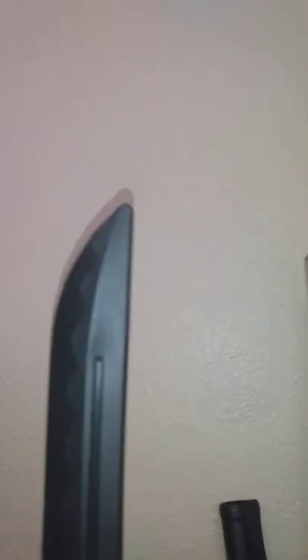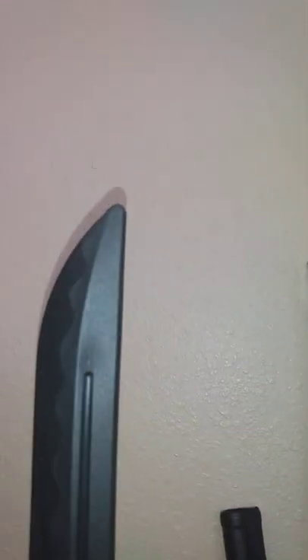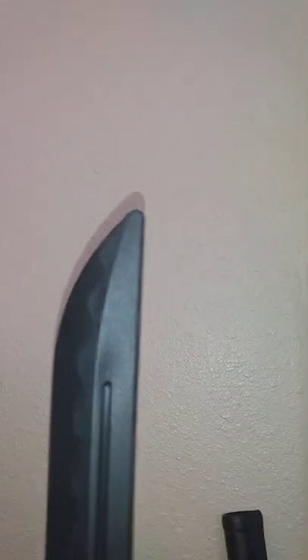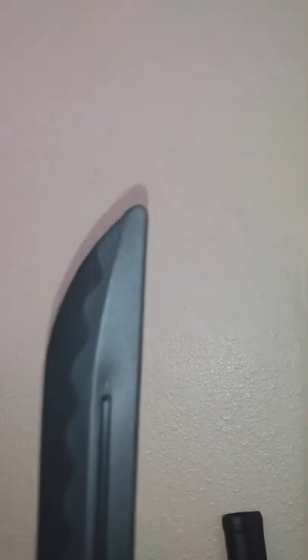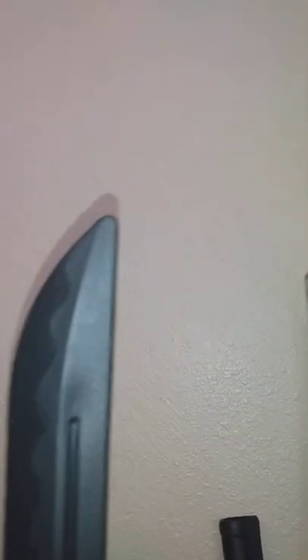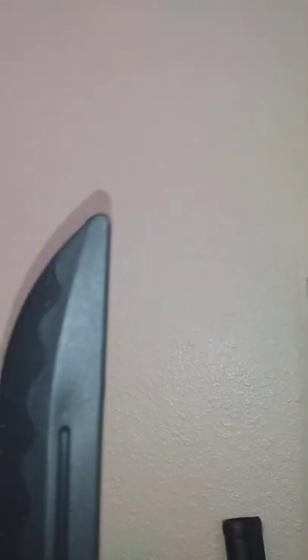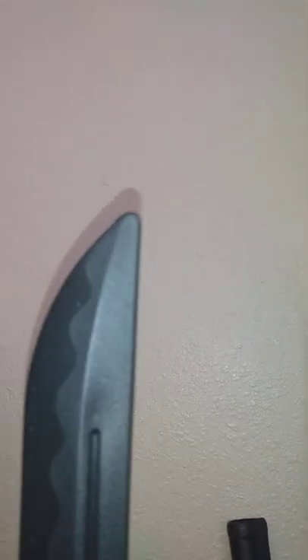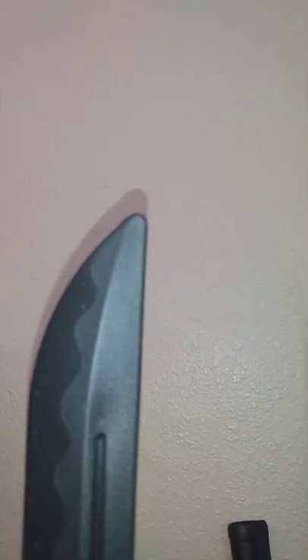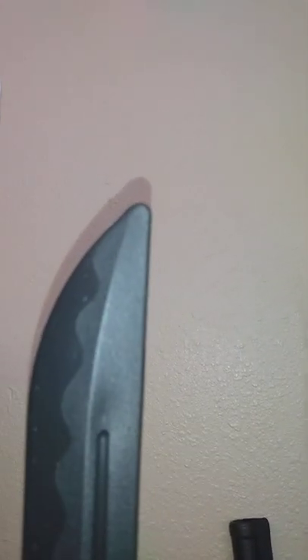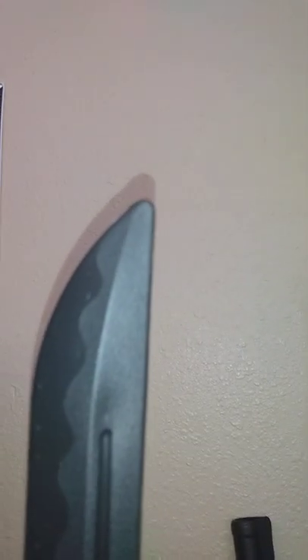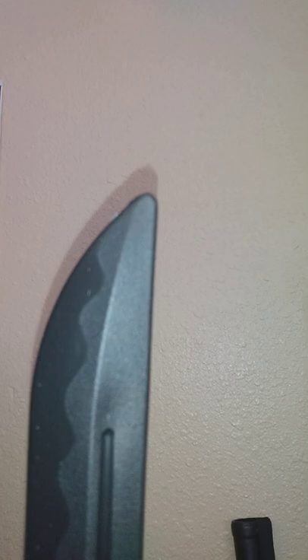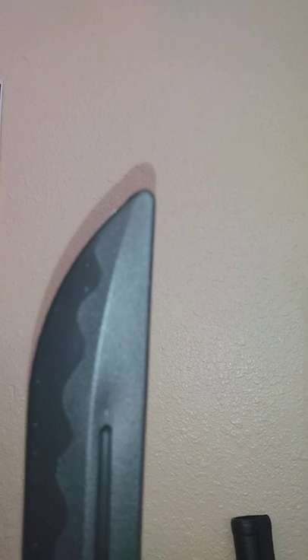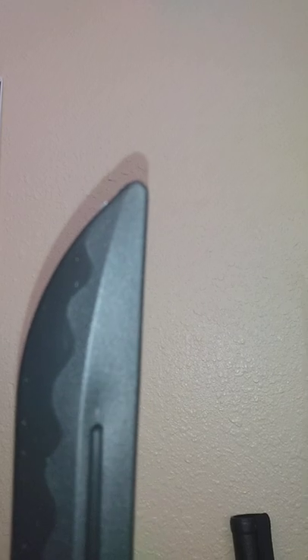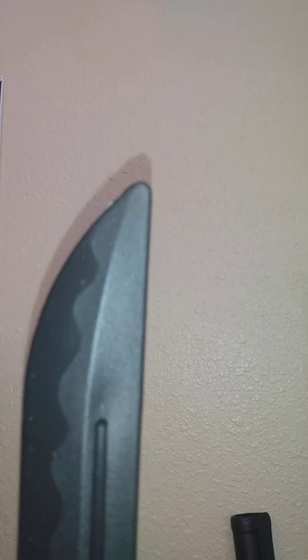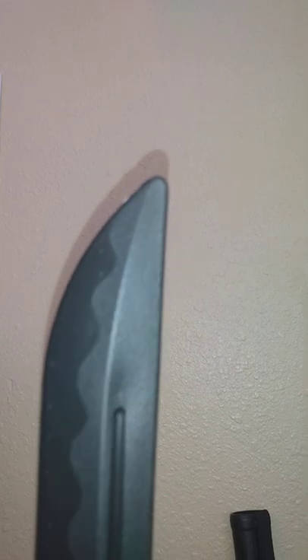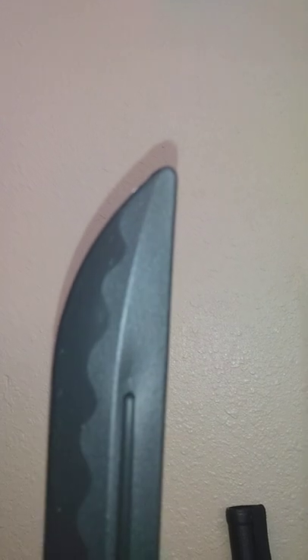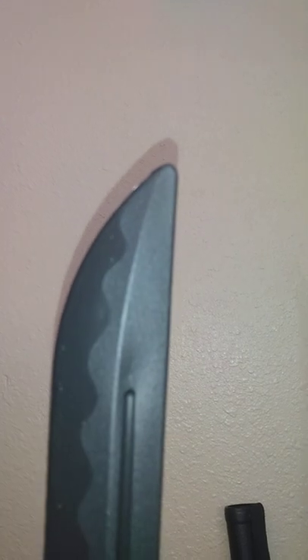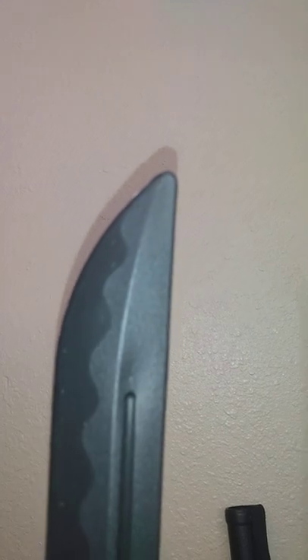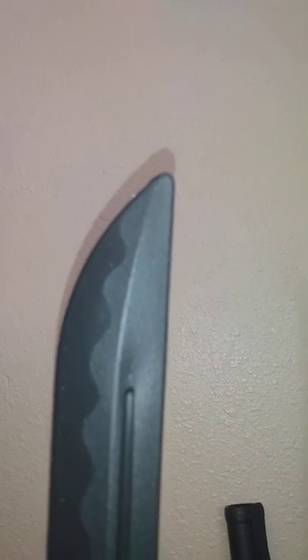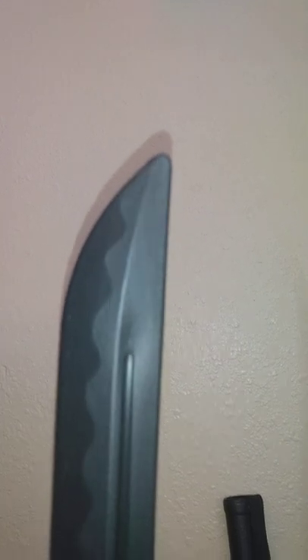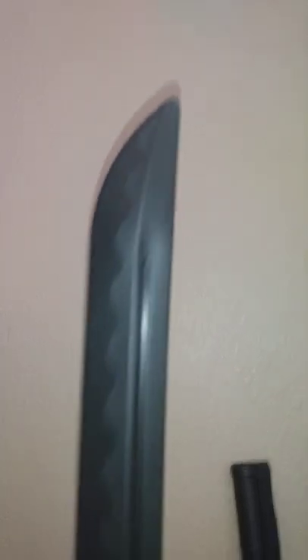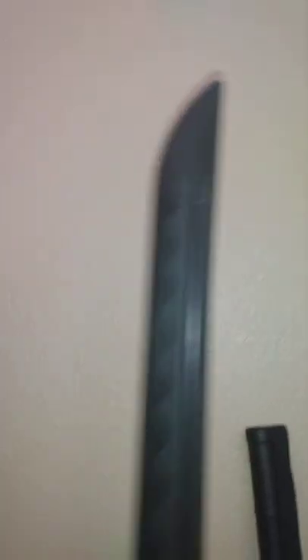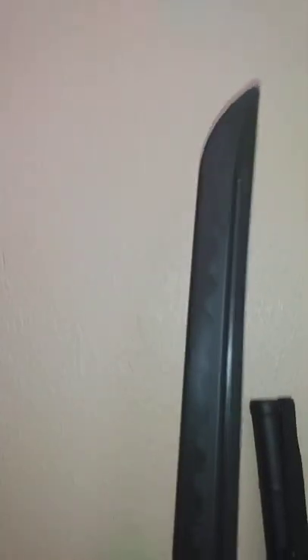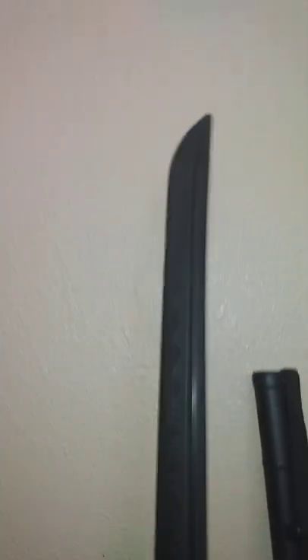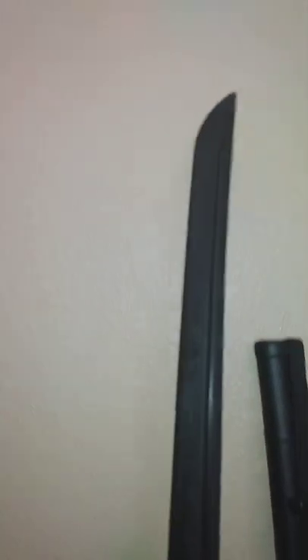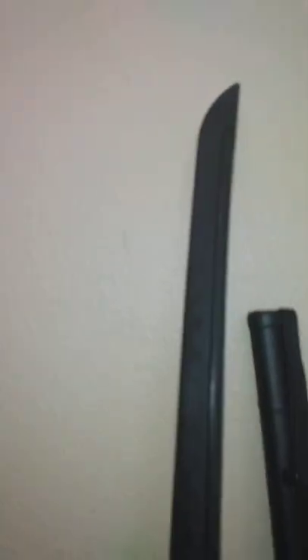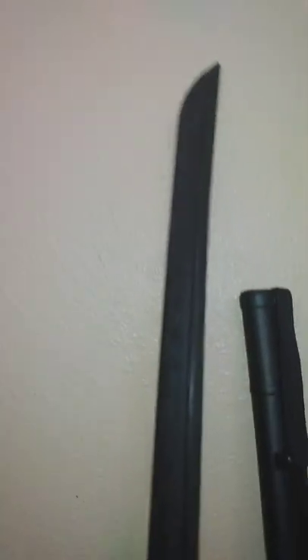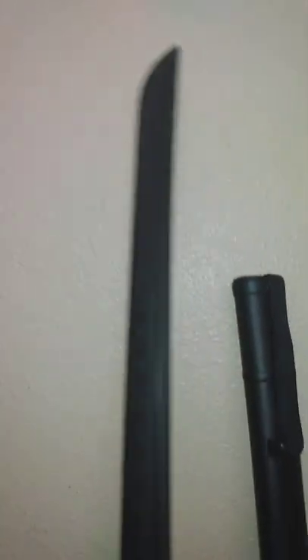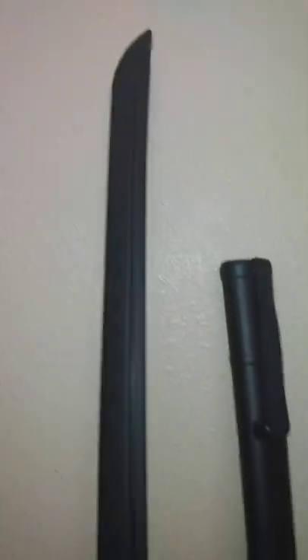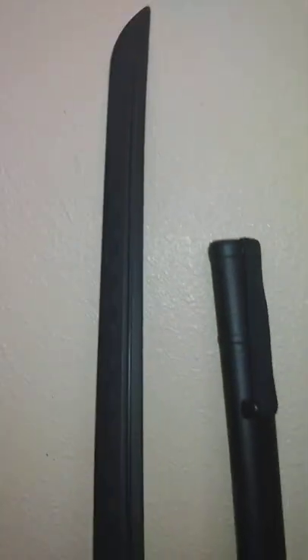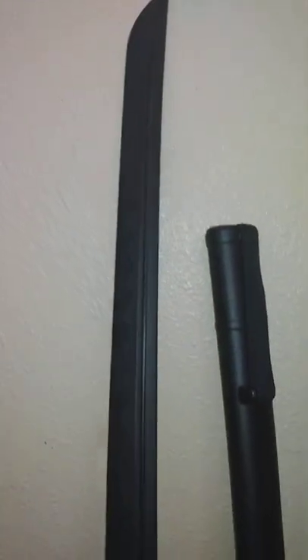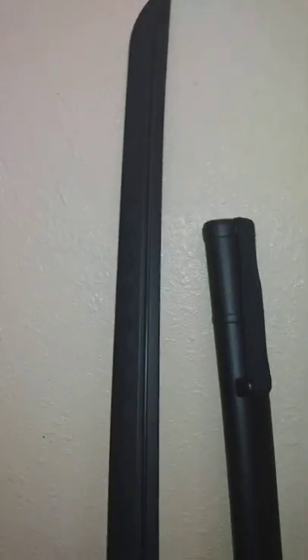This one's one of the few that I've gotten in that actually comes rounded already. Most of them are pretty pointy, especially those Cold Steels.